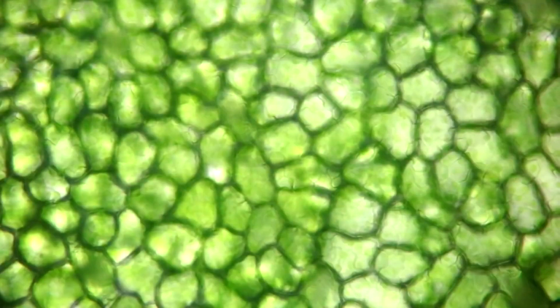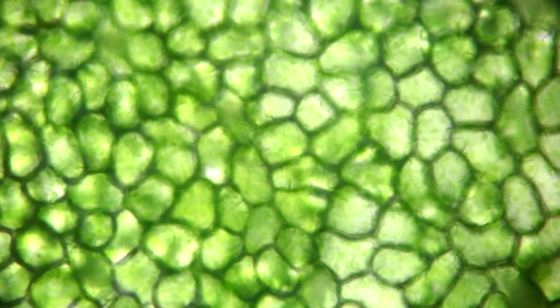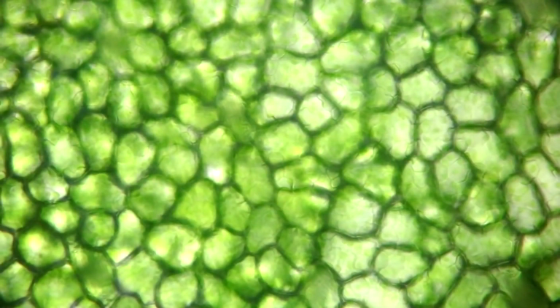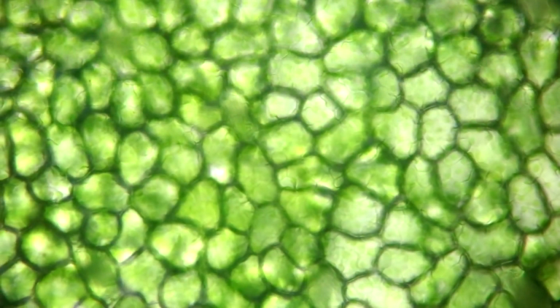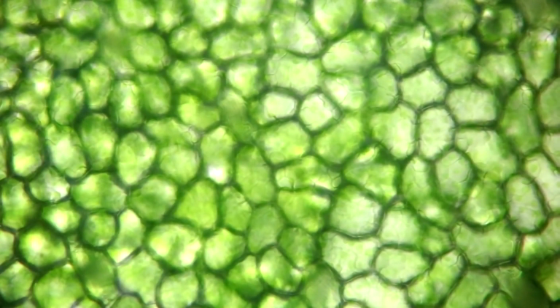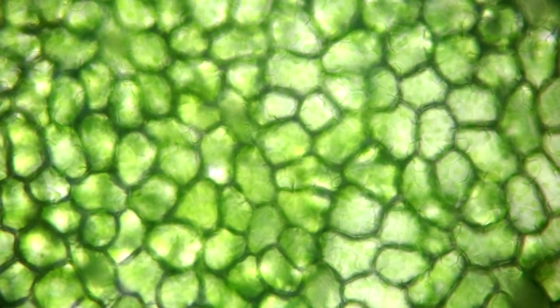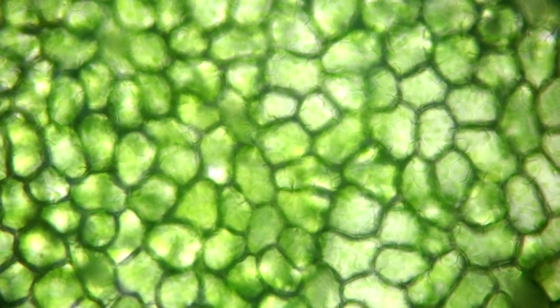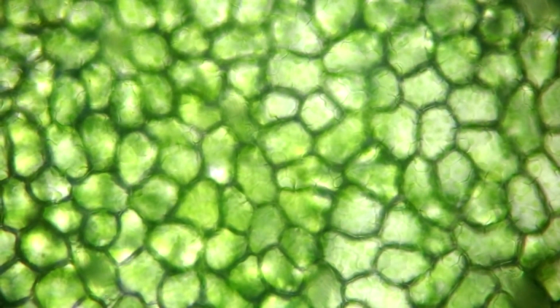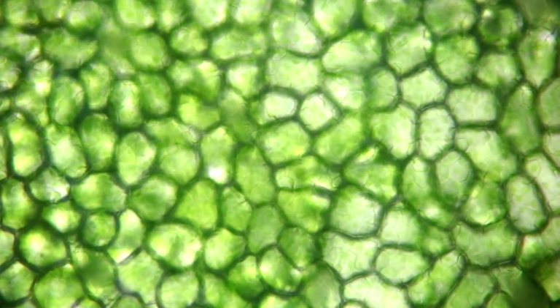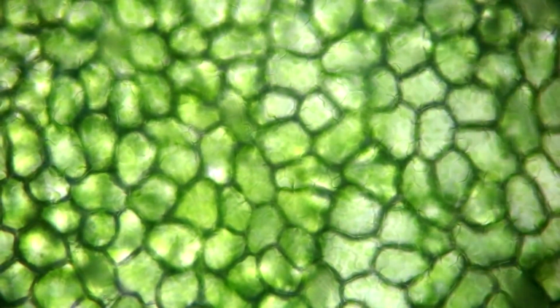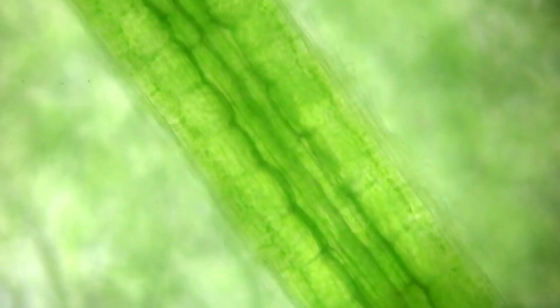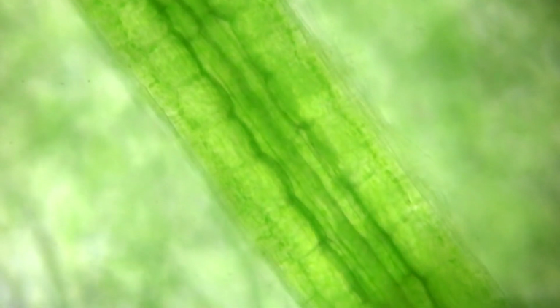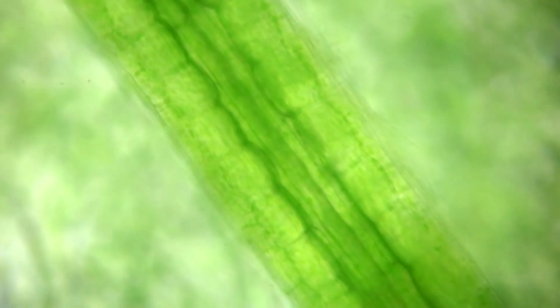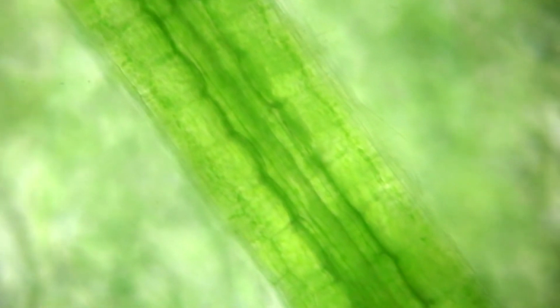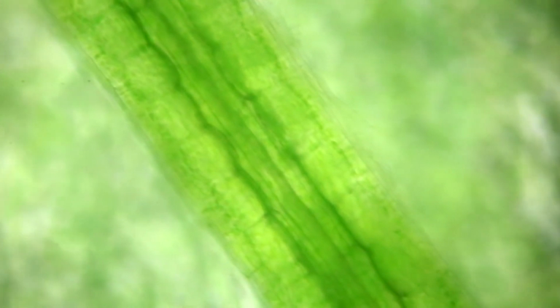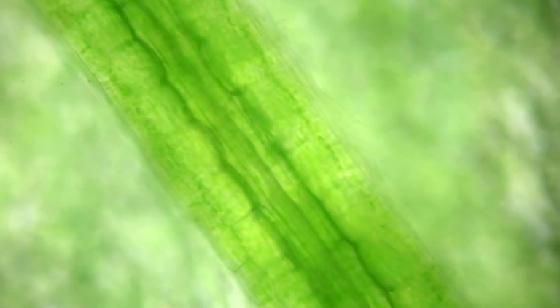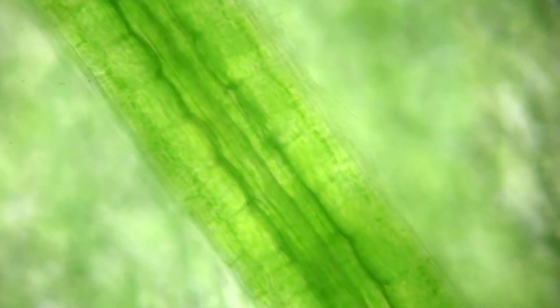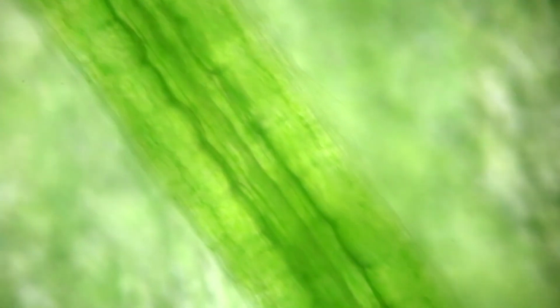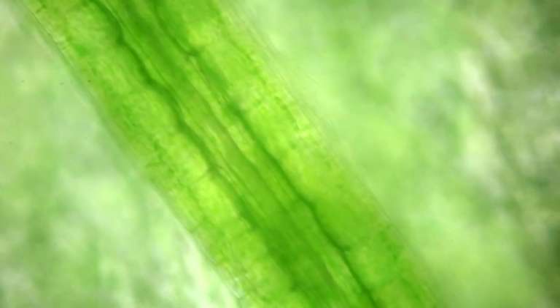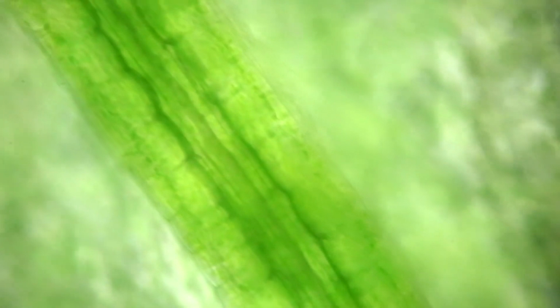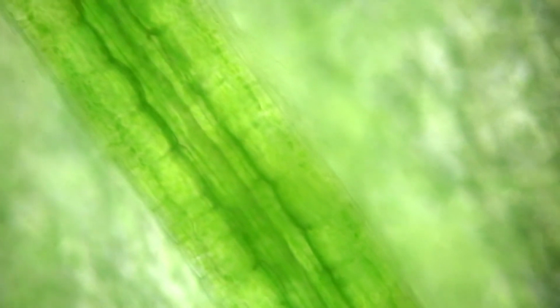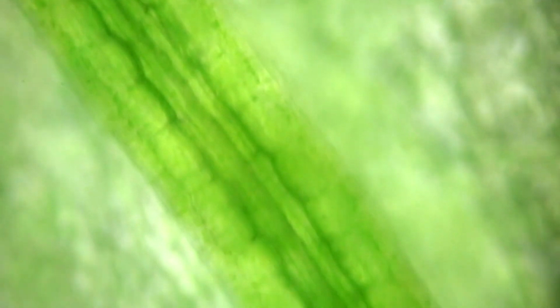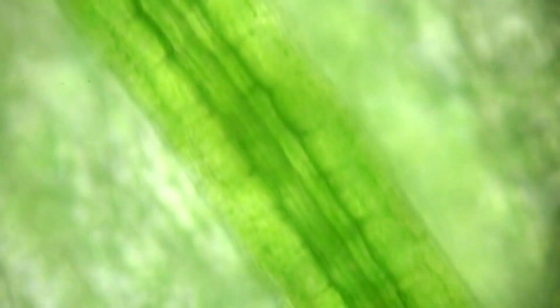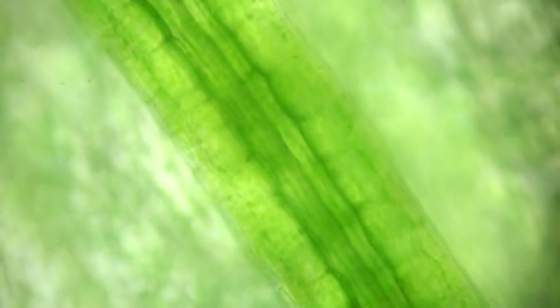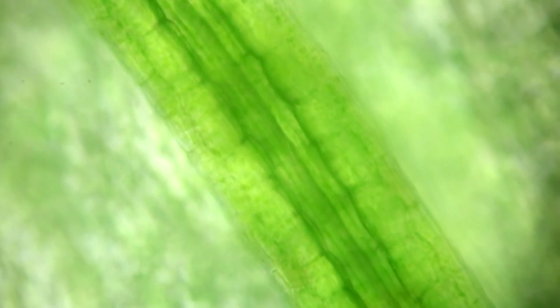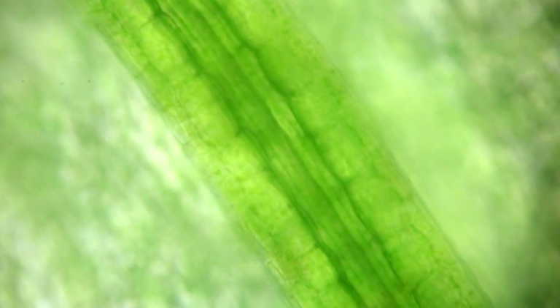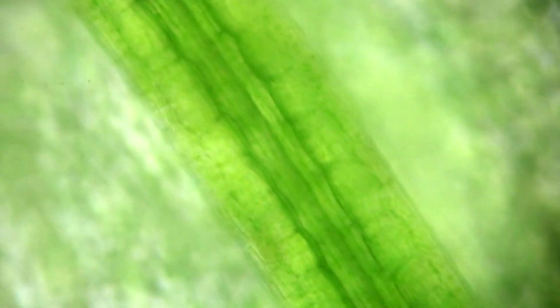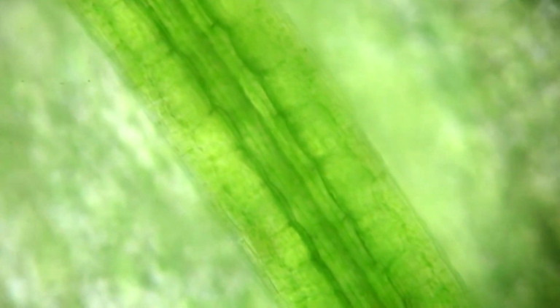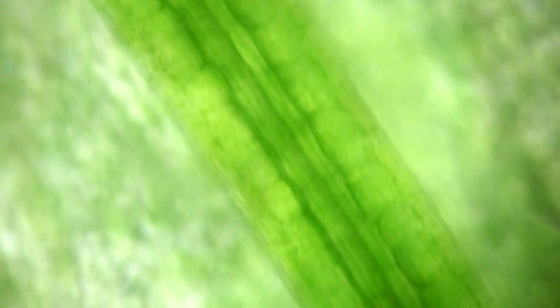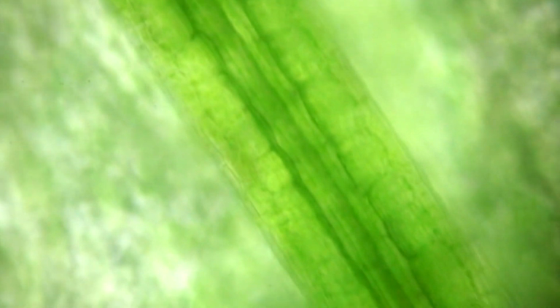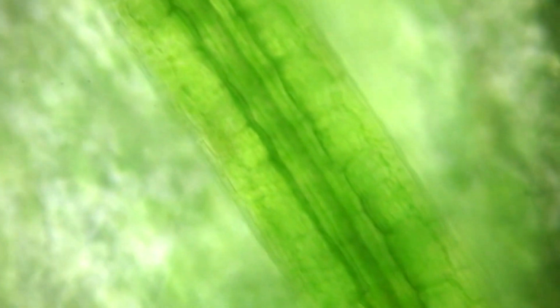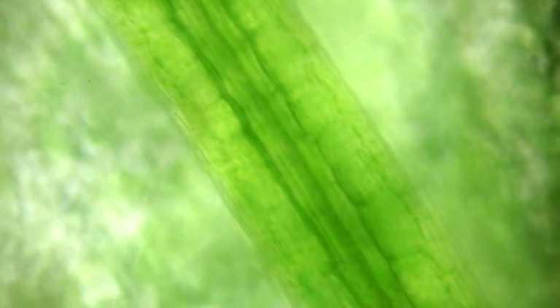At higher magnification, plant cells of the duckweed can be well observed. The size of the duckweed sheet itself was only about a millimeter.